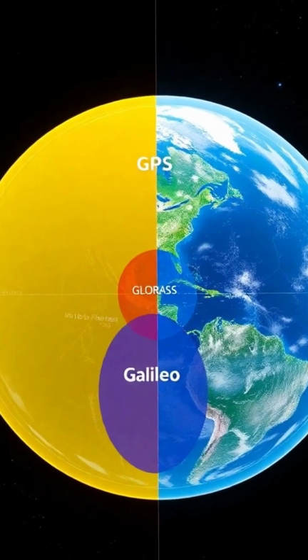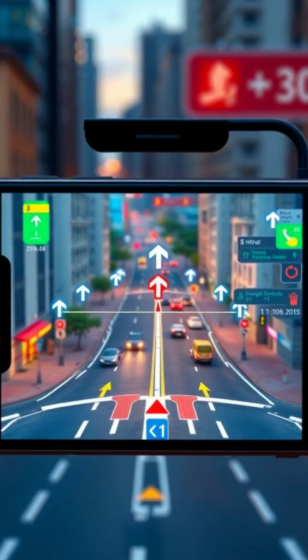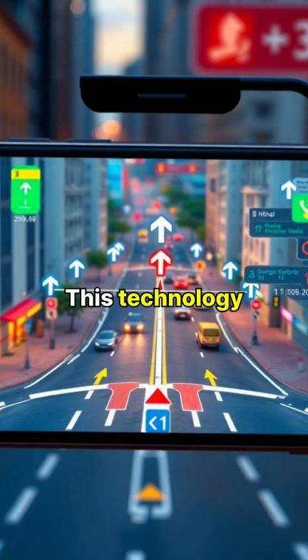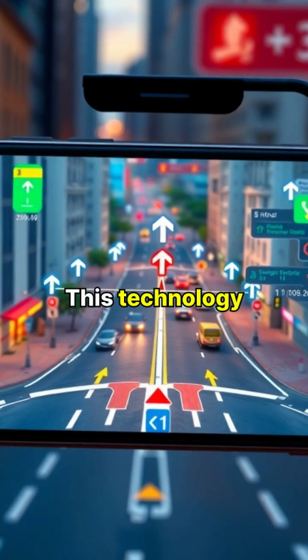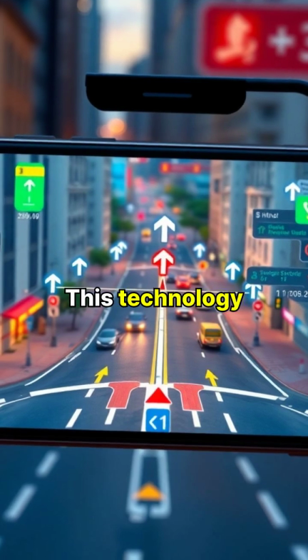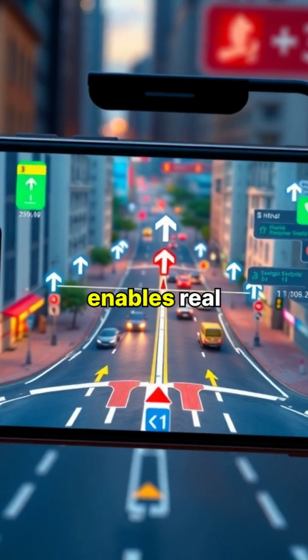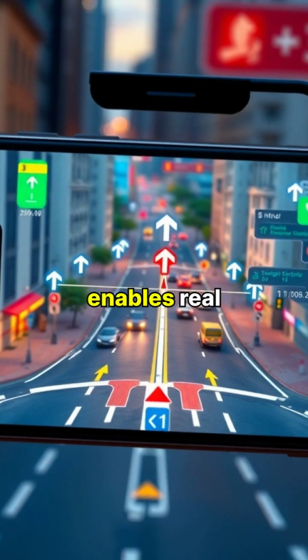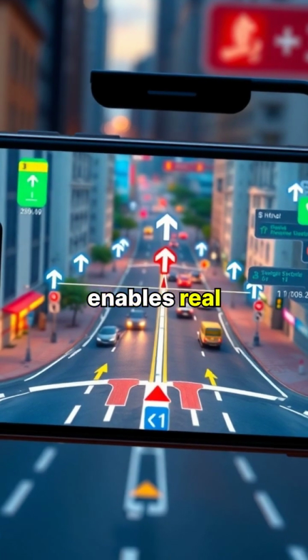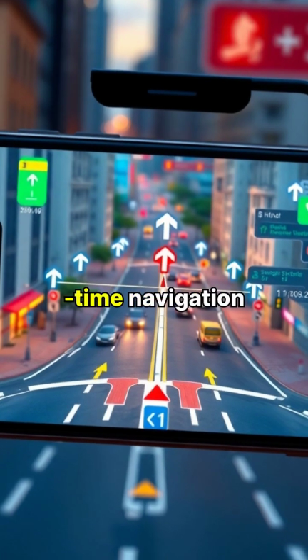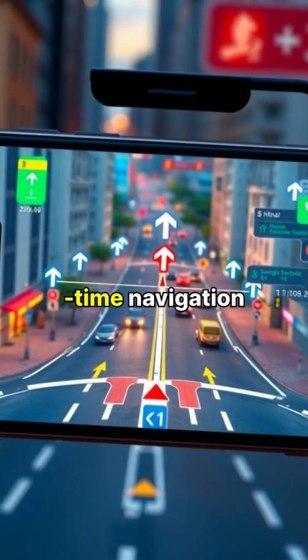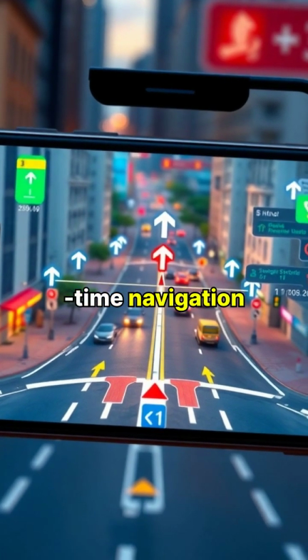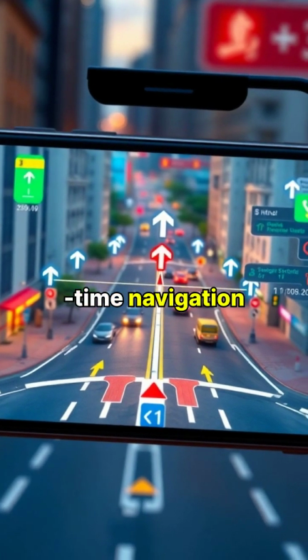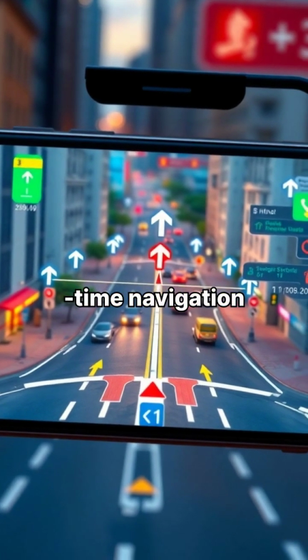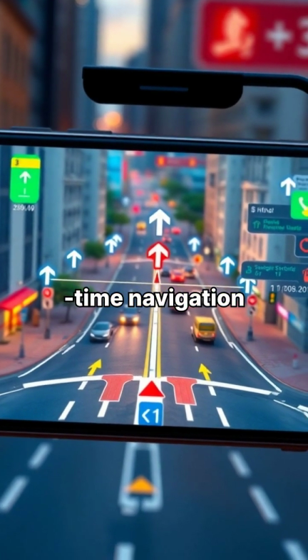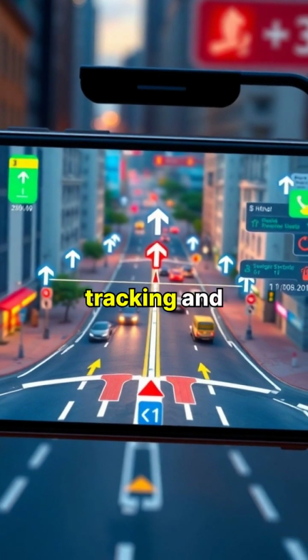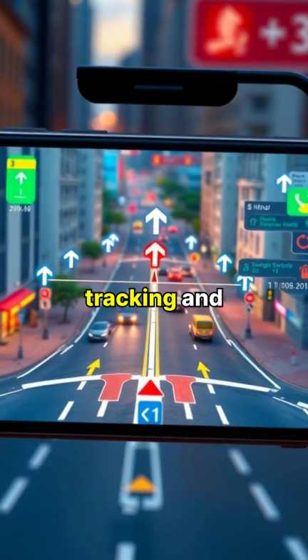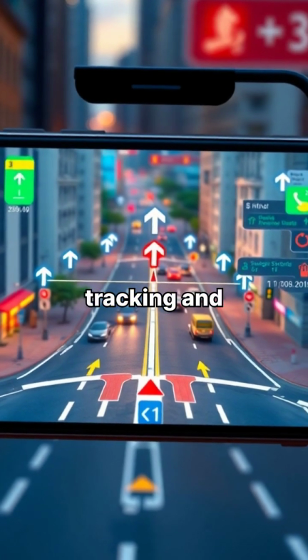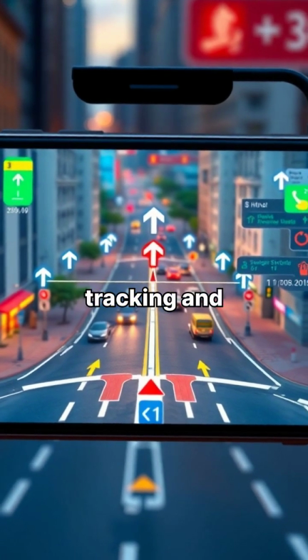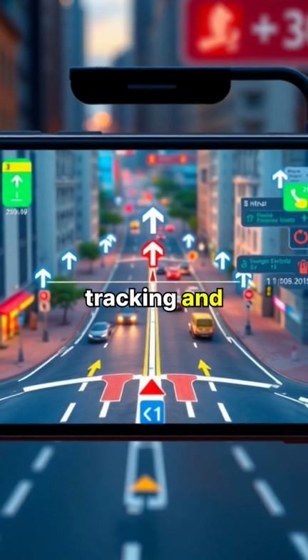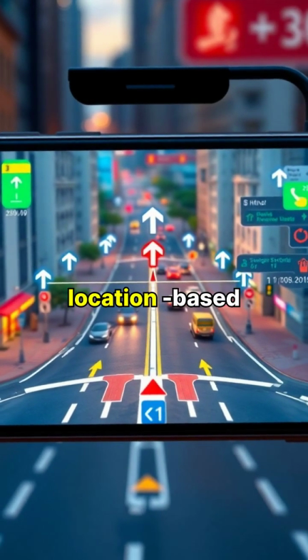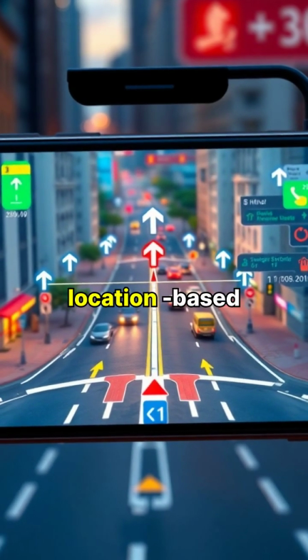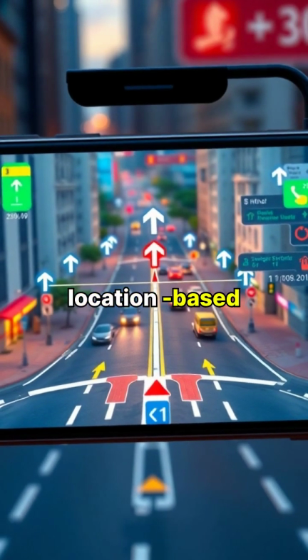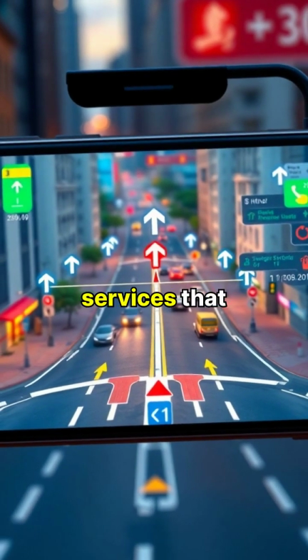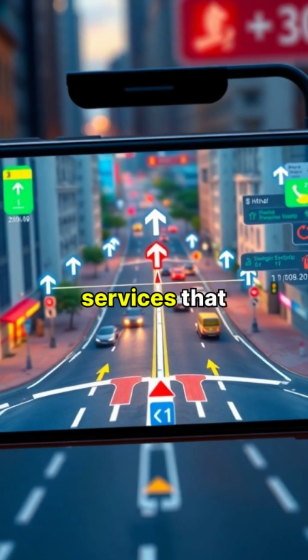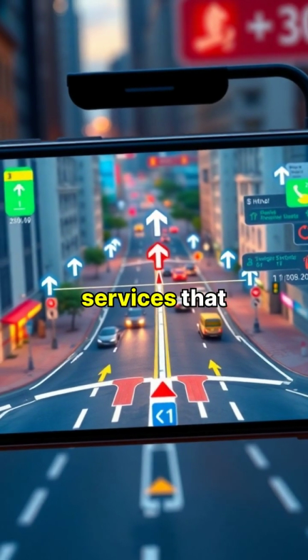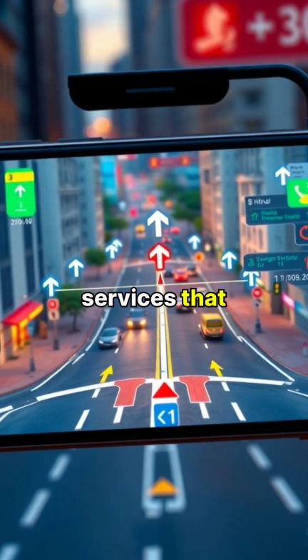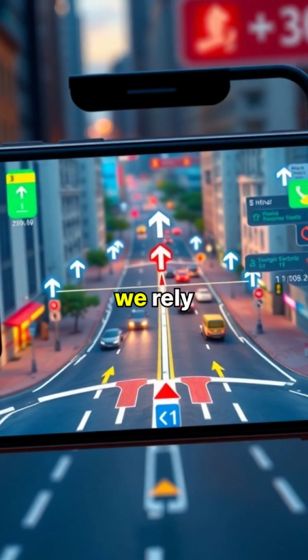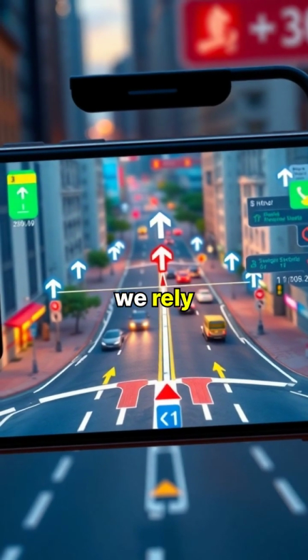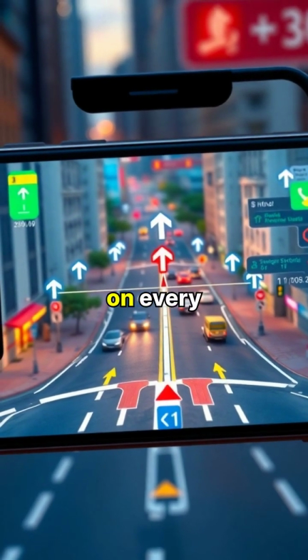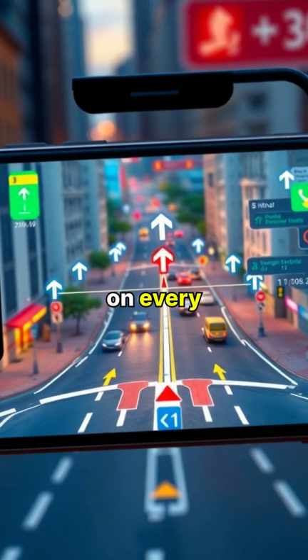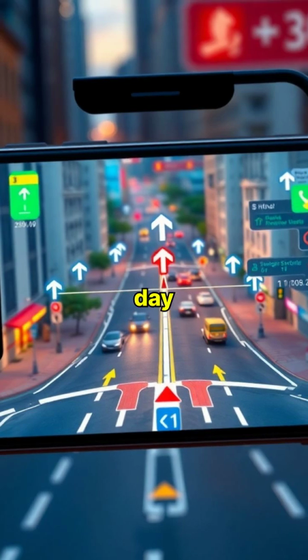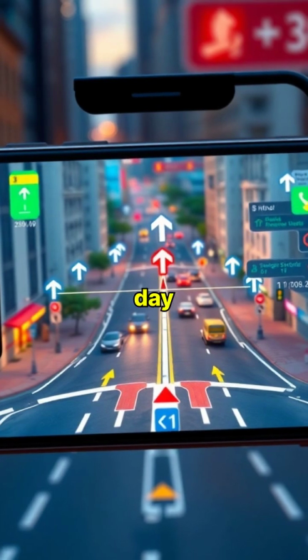This technology enables real-time navigation, tracking, and location-based services that we rely on every day.